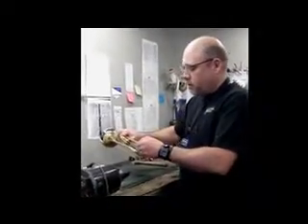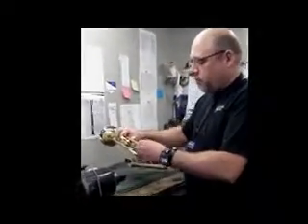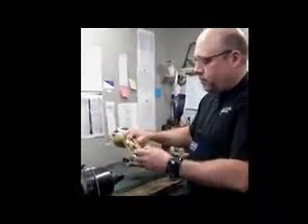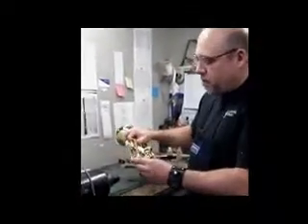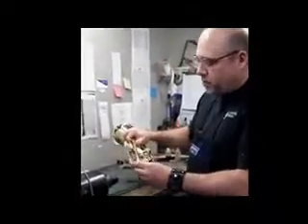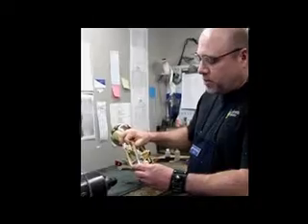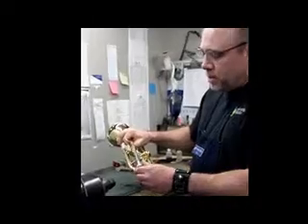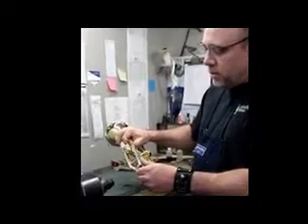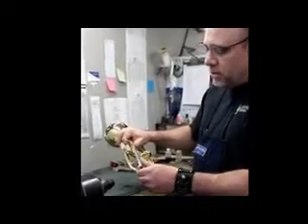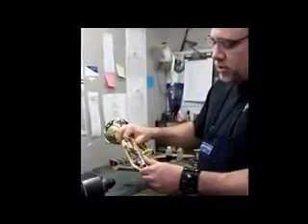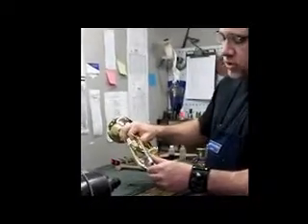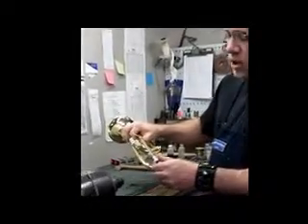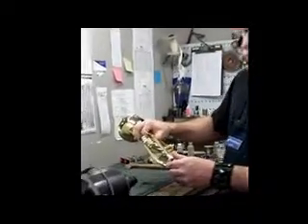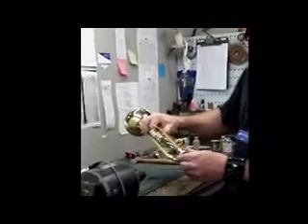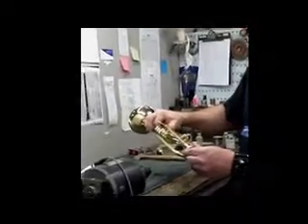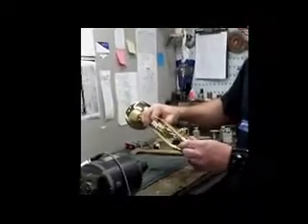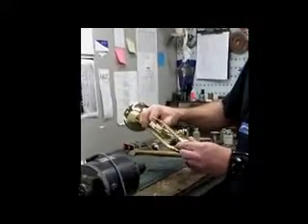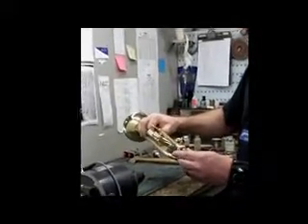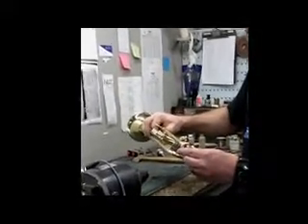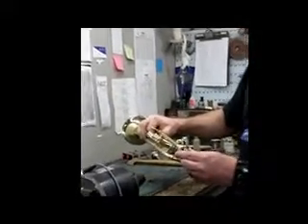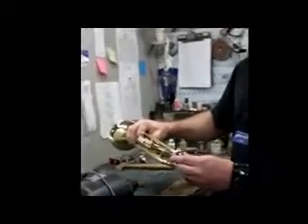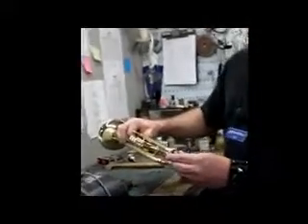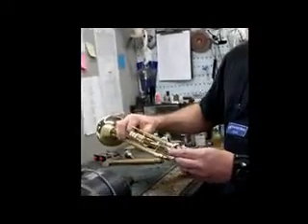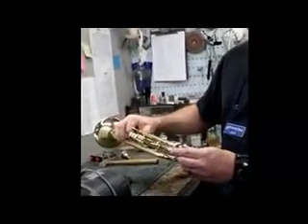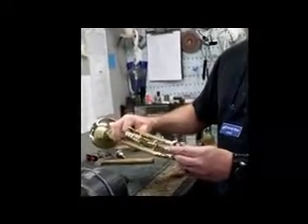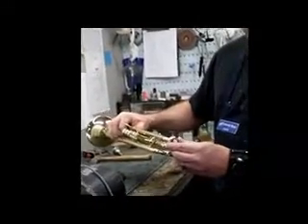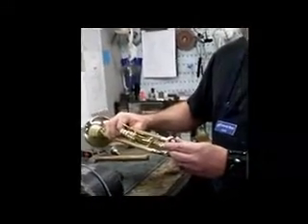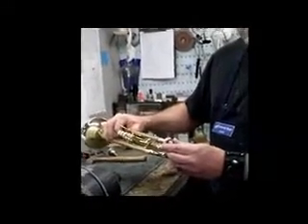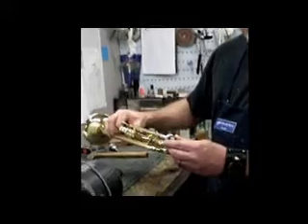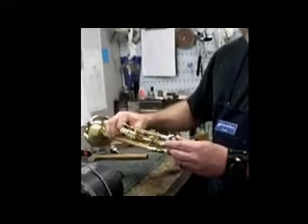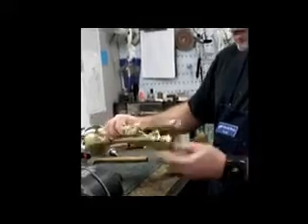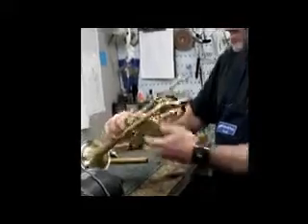When you put a mouthpiece on, it just needs to go on with a slight twist. There's really not anything more to it than that.